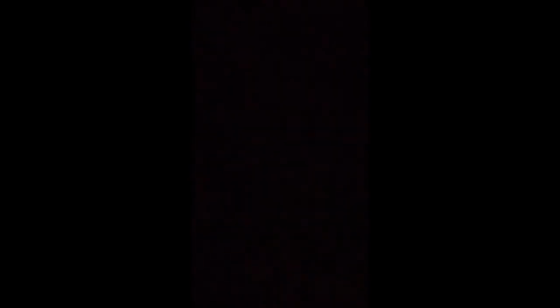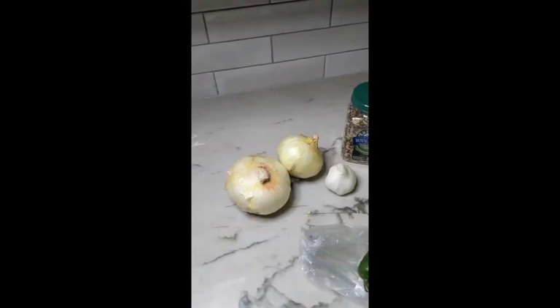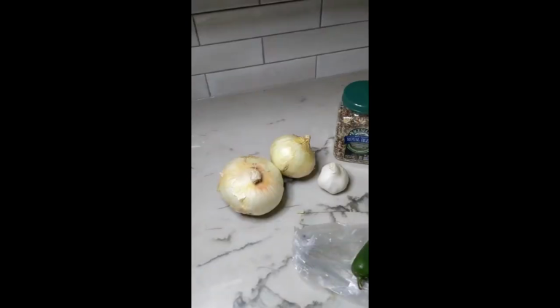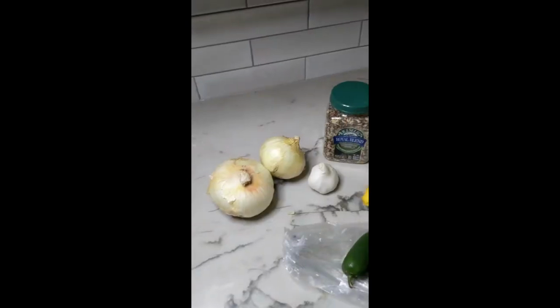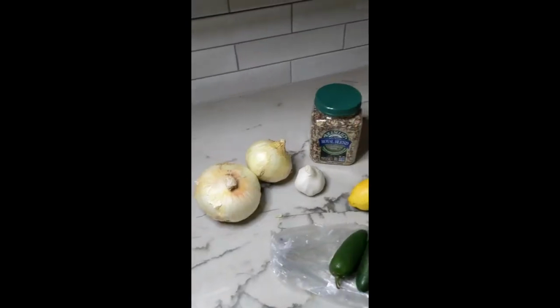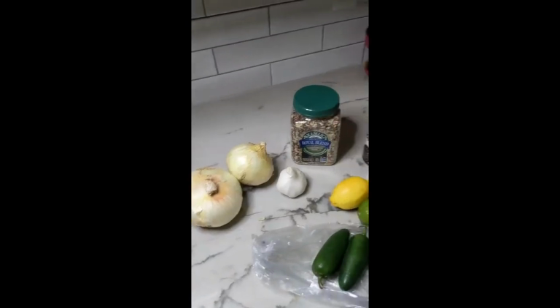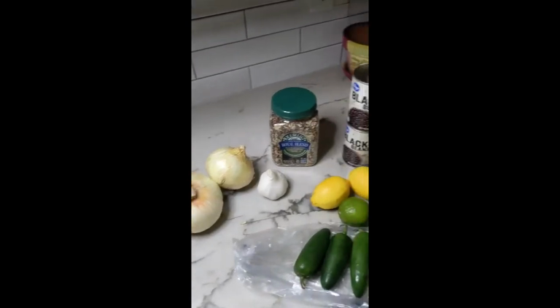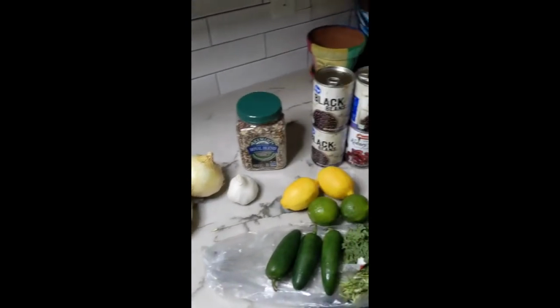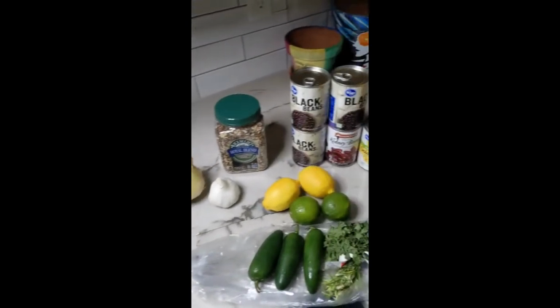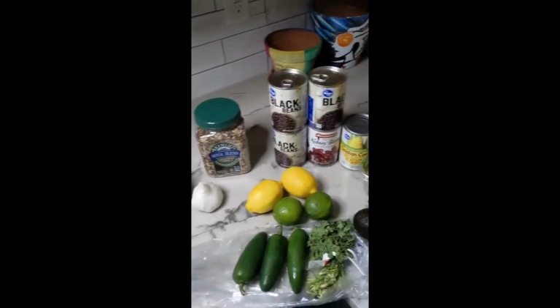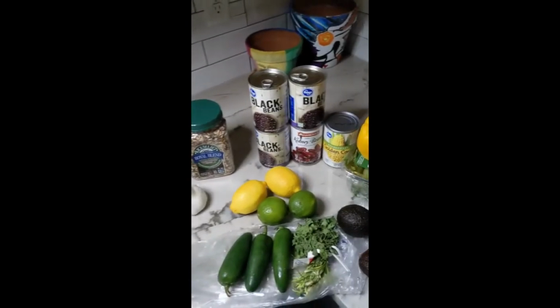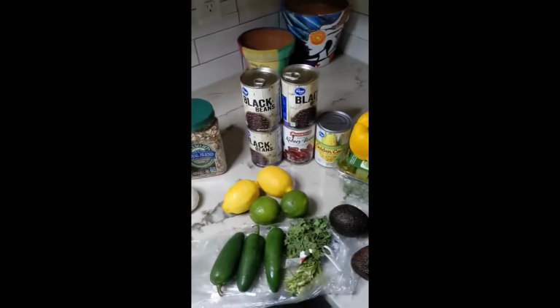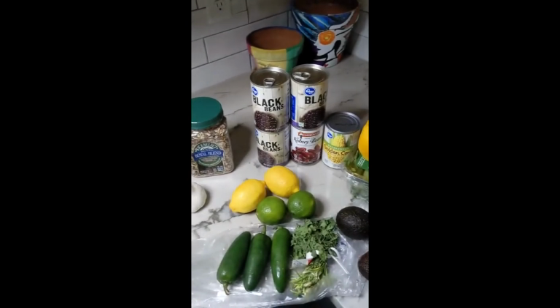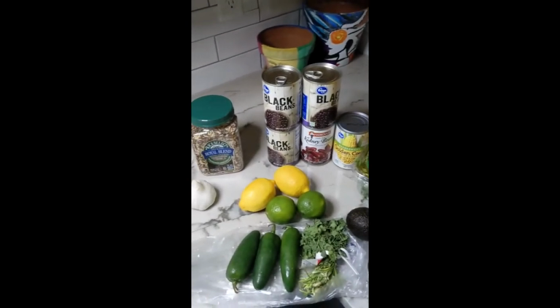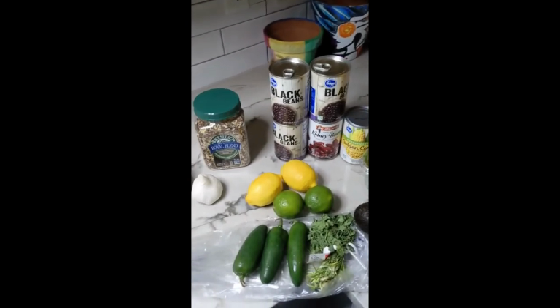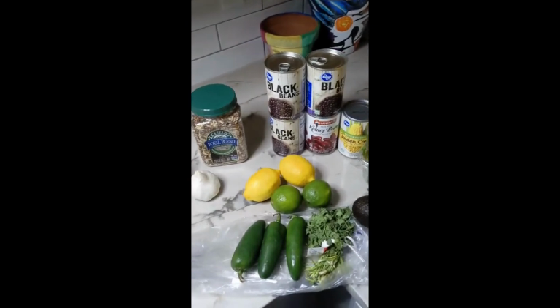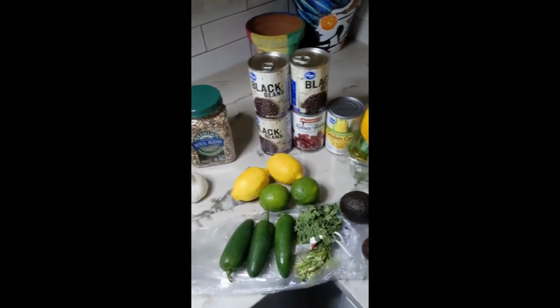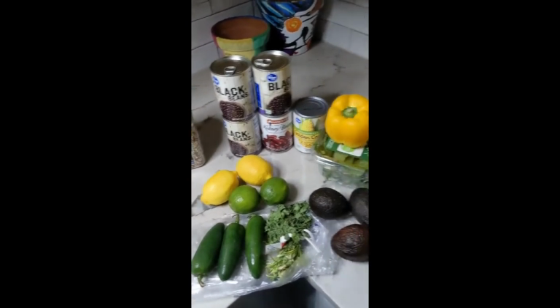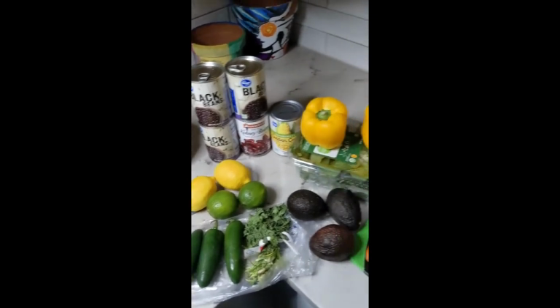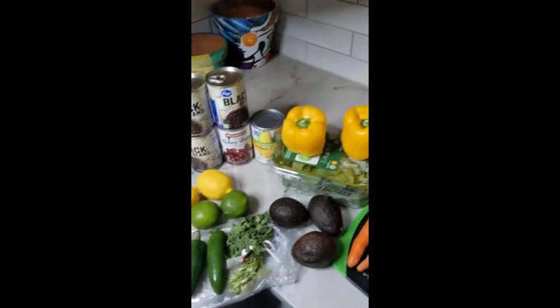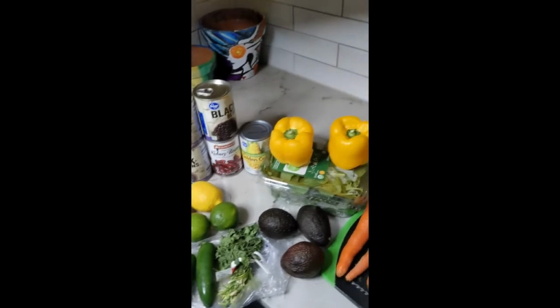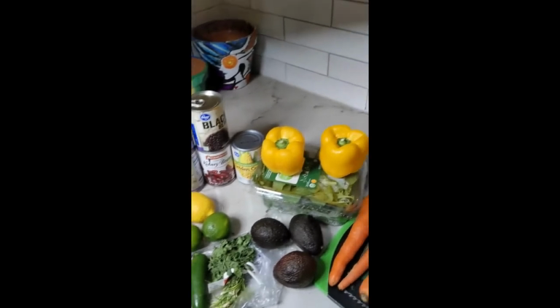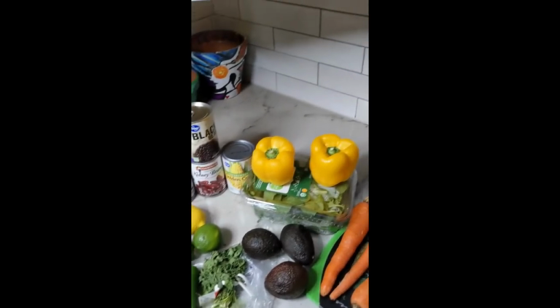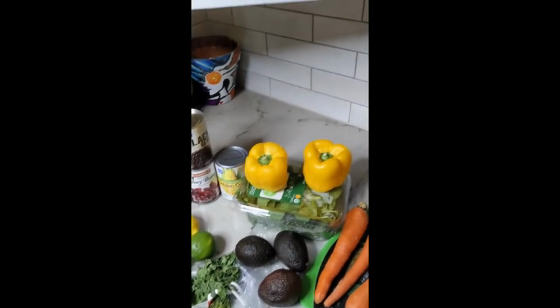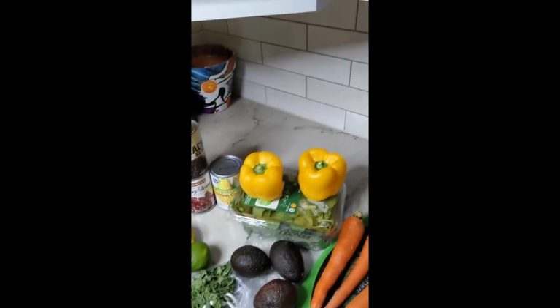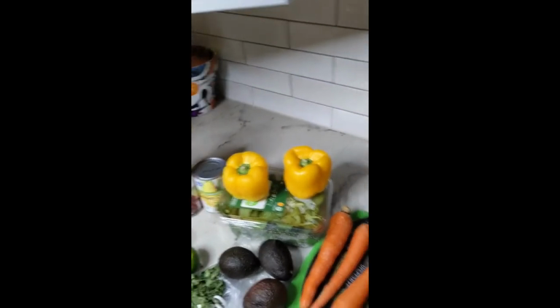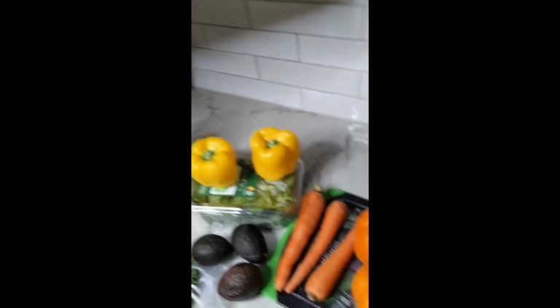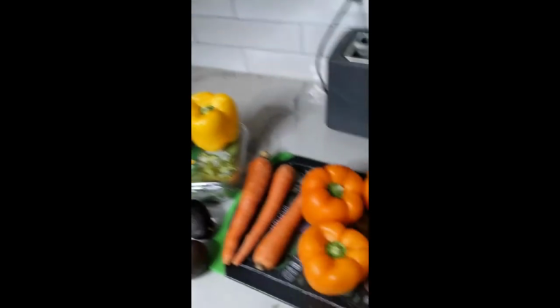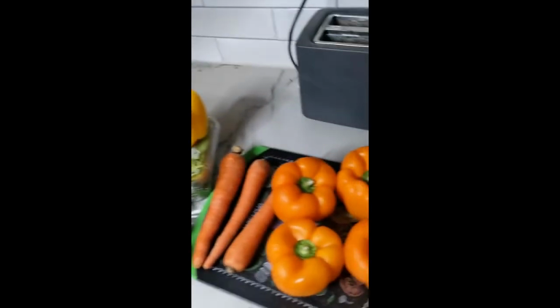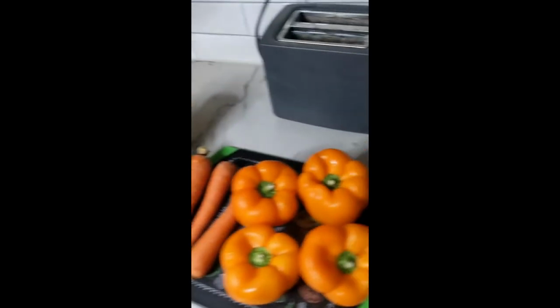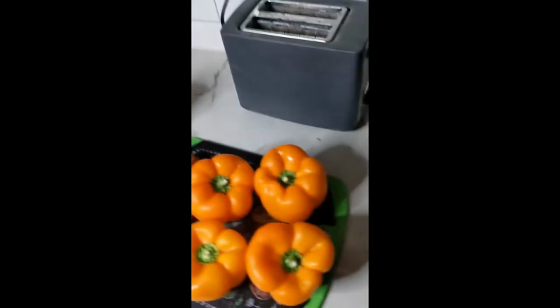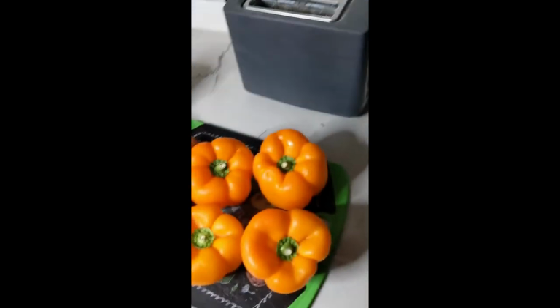These include onions, garlic, rice, beans, corn, lemon, lime, jalapeño, cilantro, avocado, power greens, peppers, carrots, more peppers.